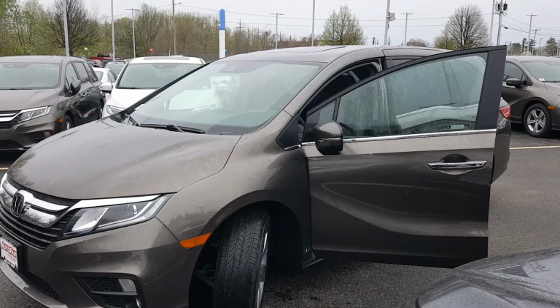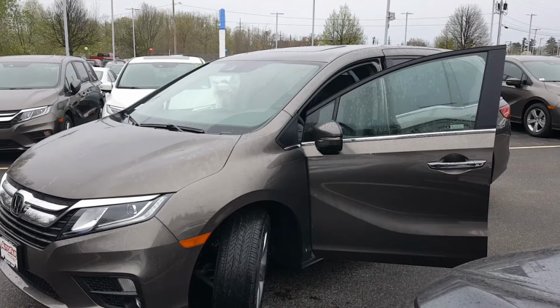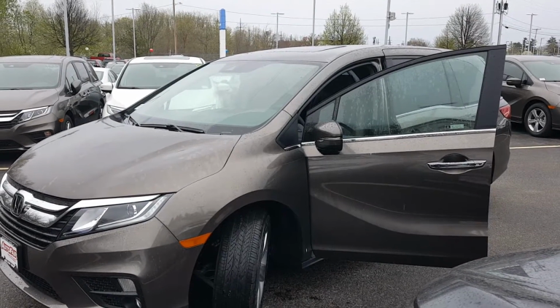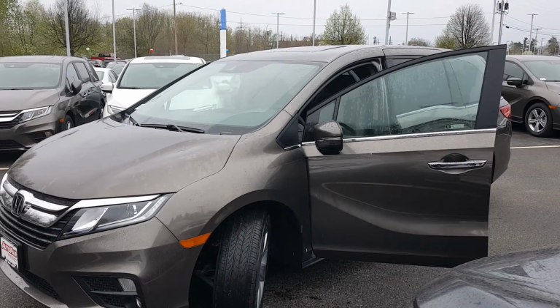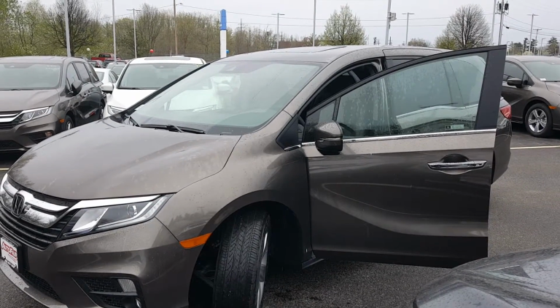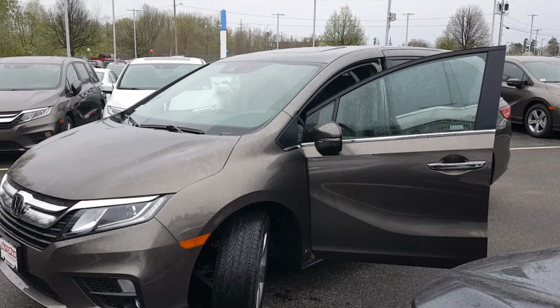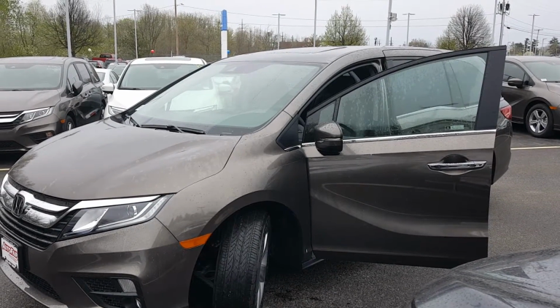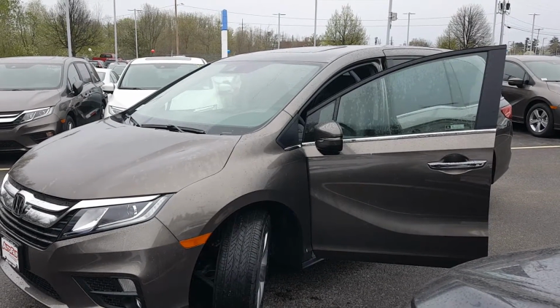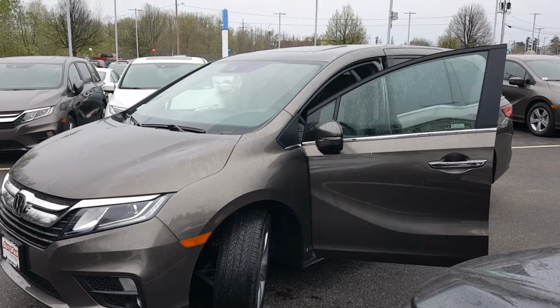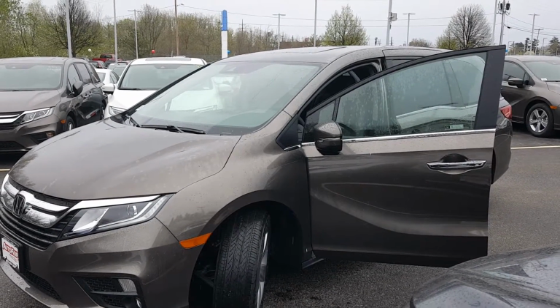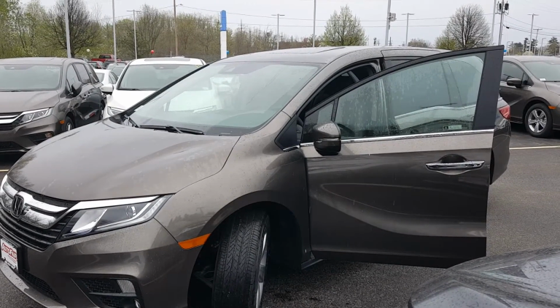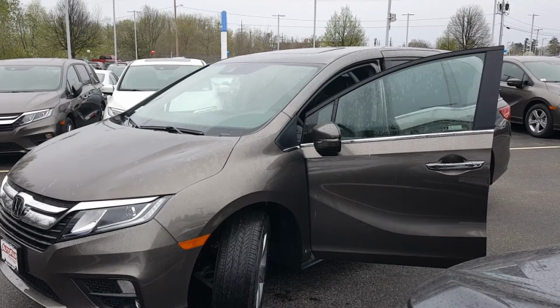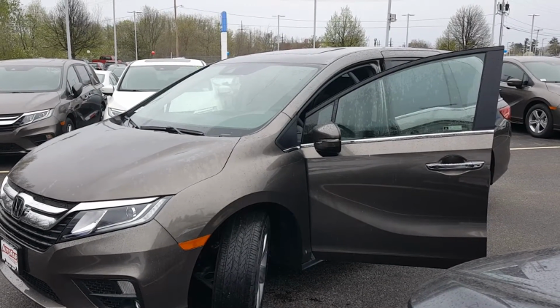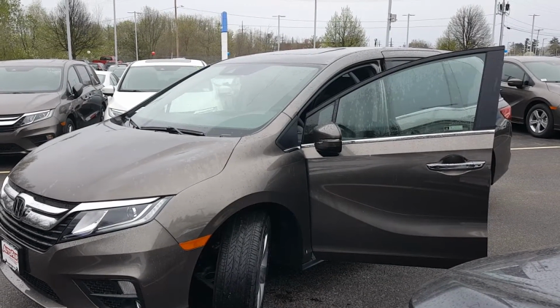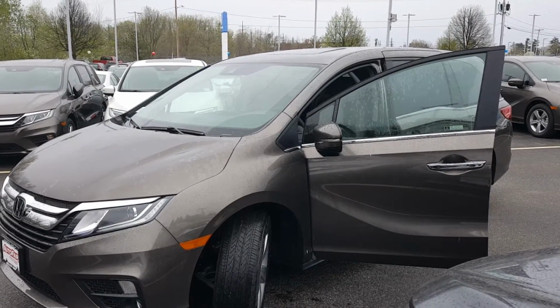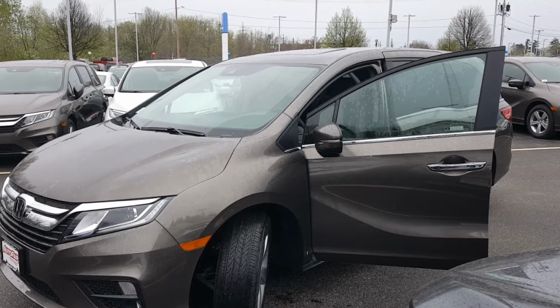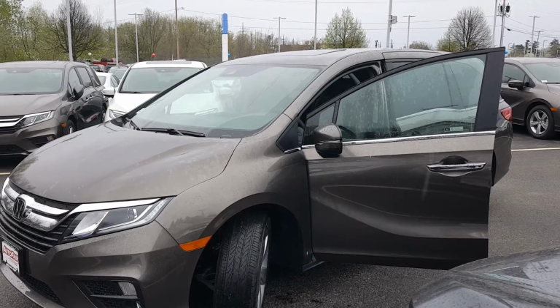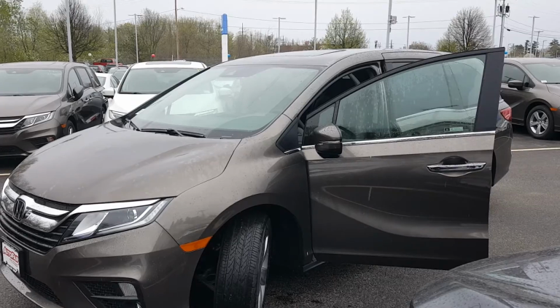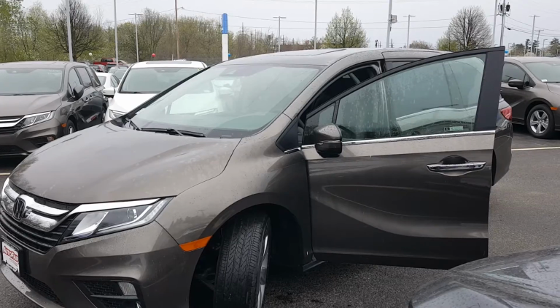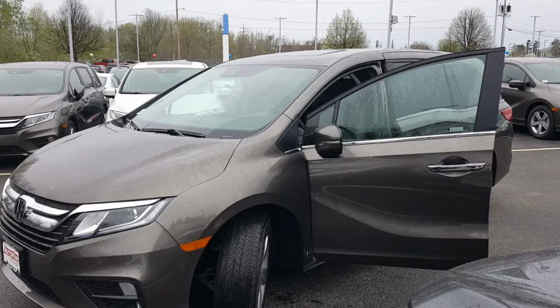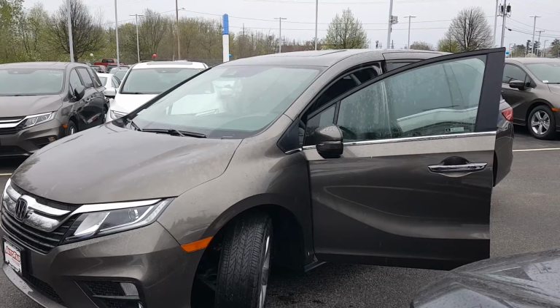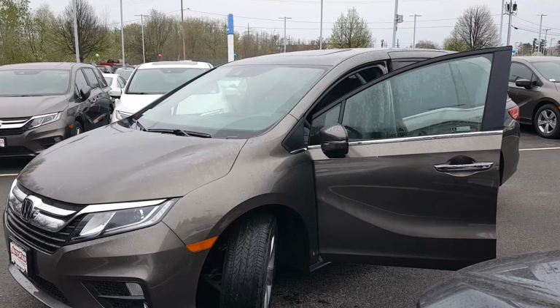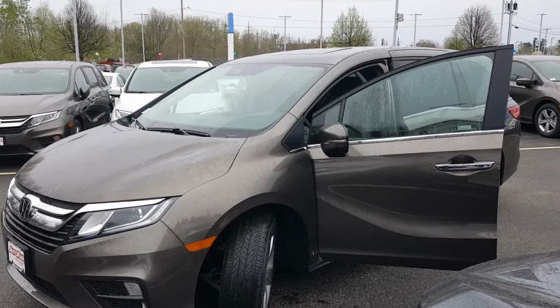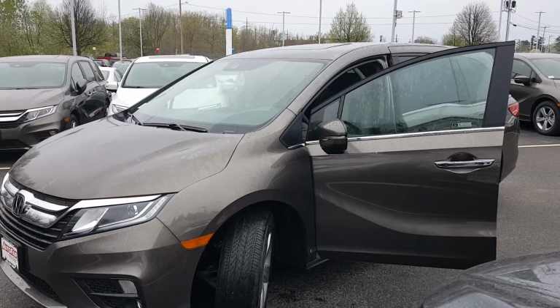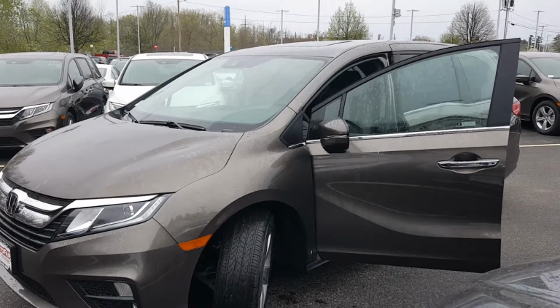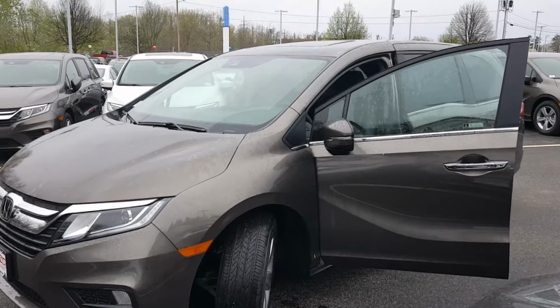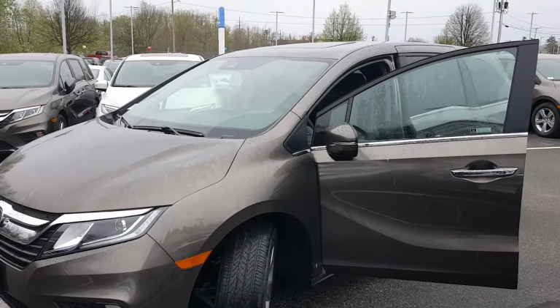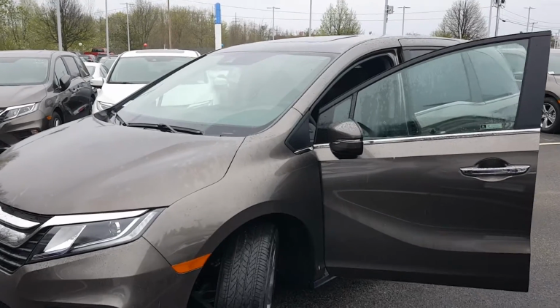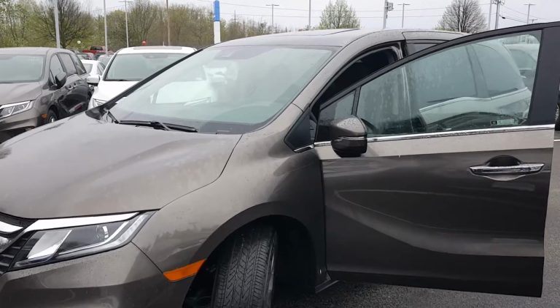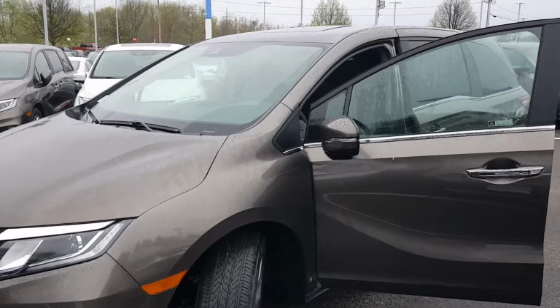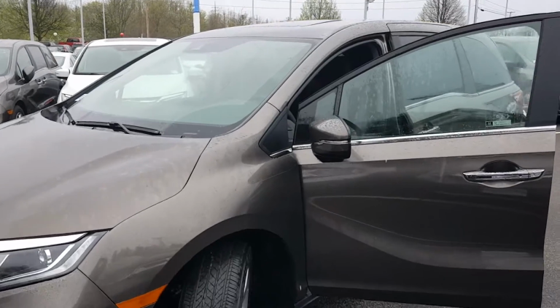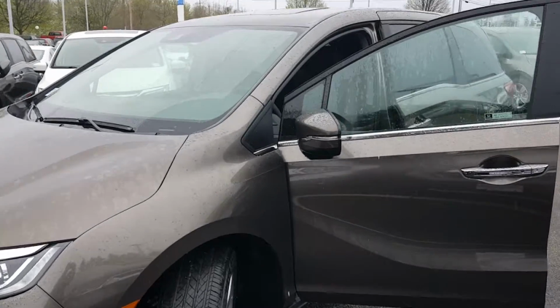Good morning, Steph. This is Kevin from AutoFair Honda. Just want to shoot you a quick video of the Odyssey.